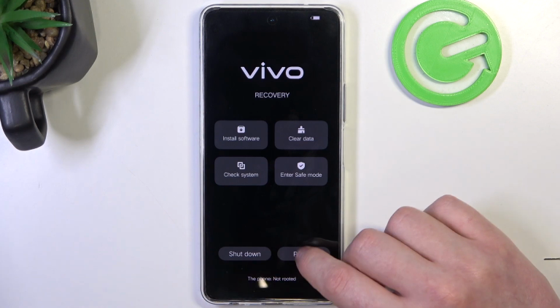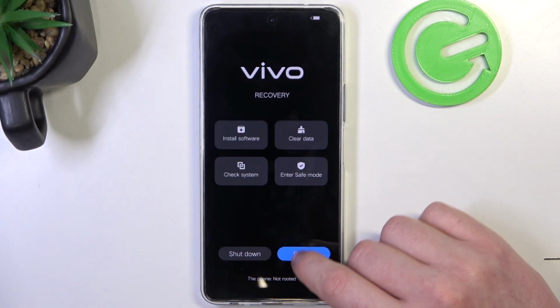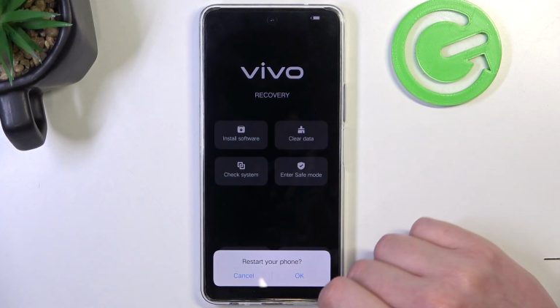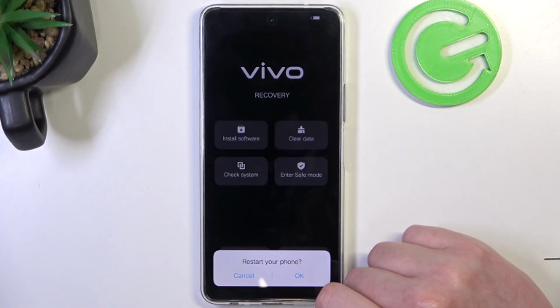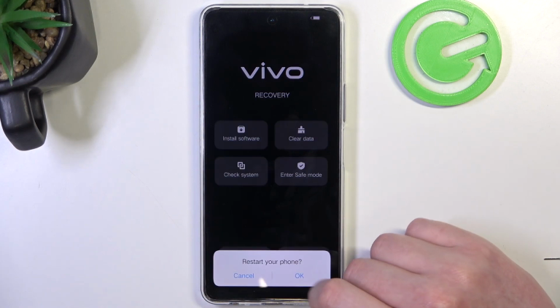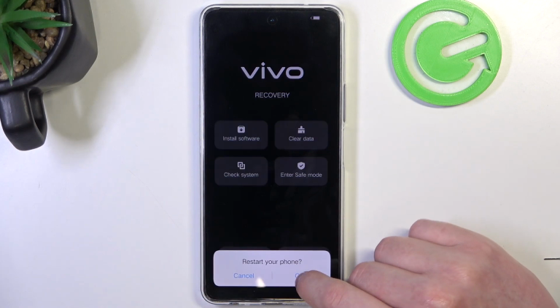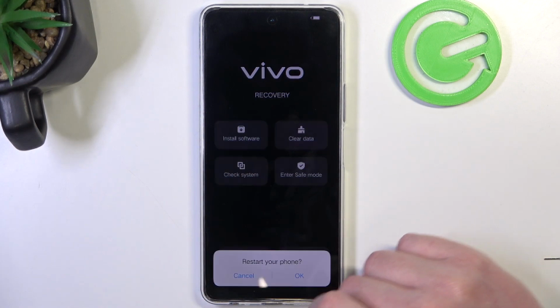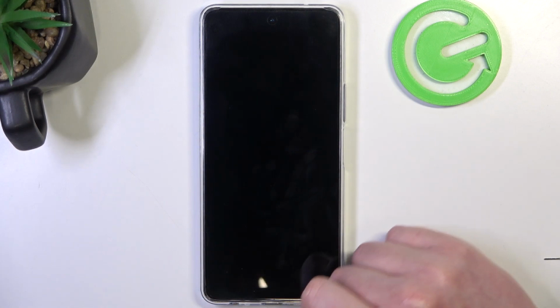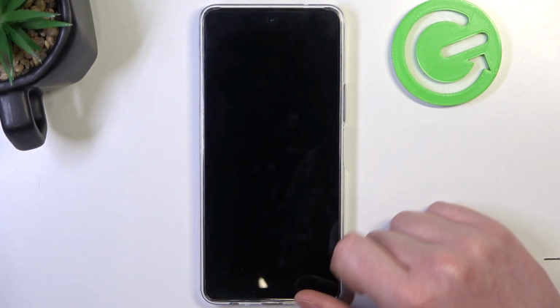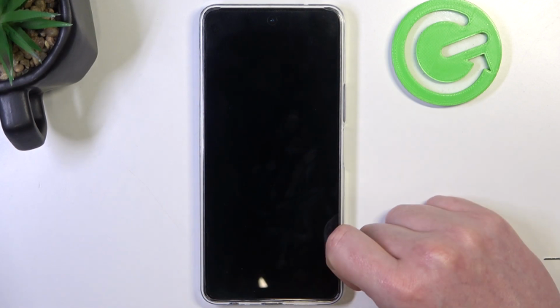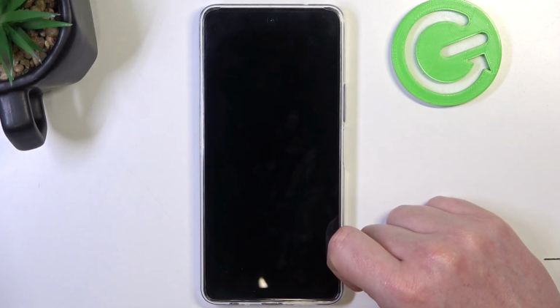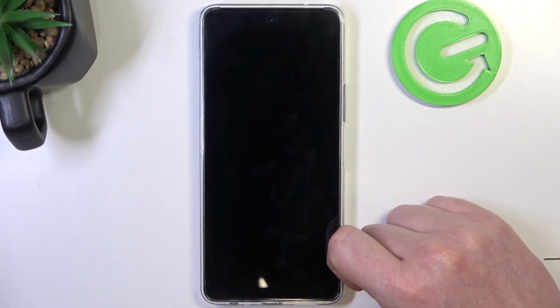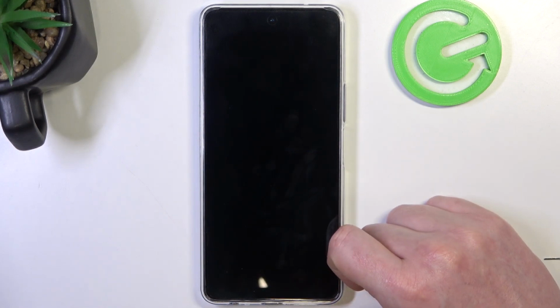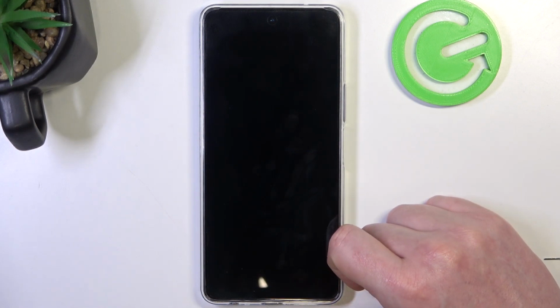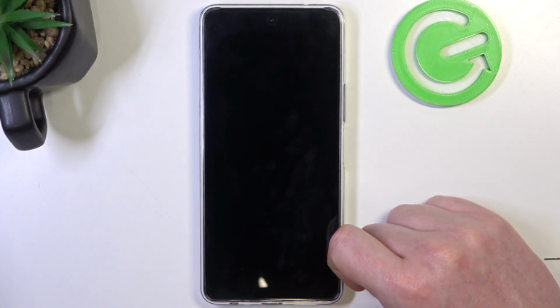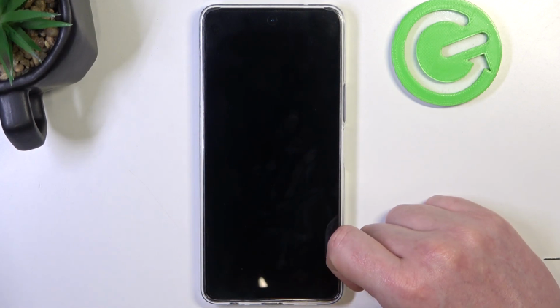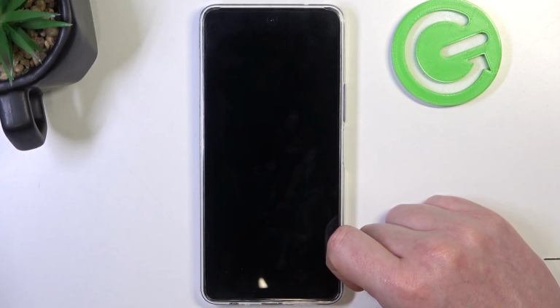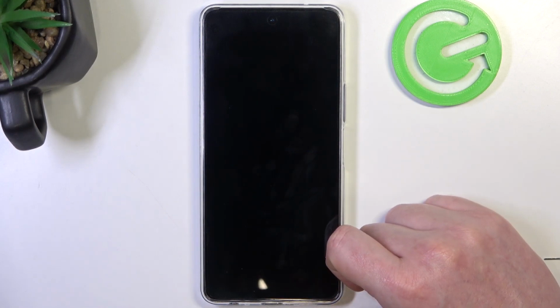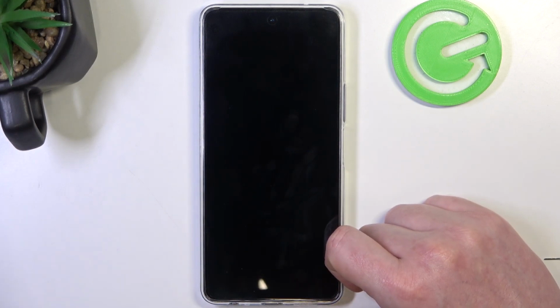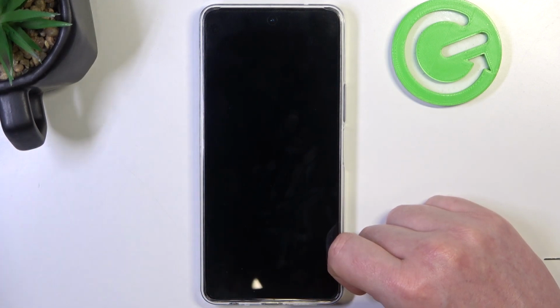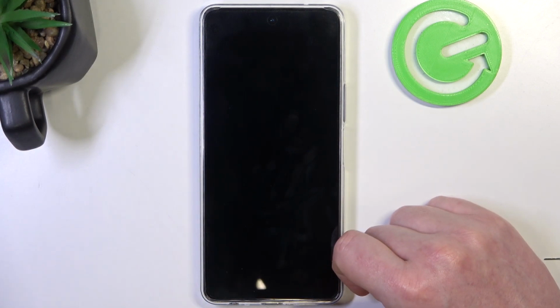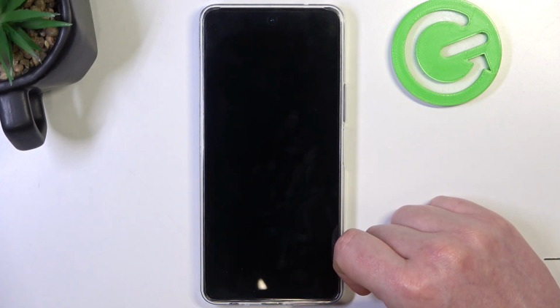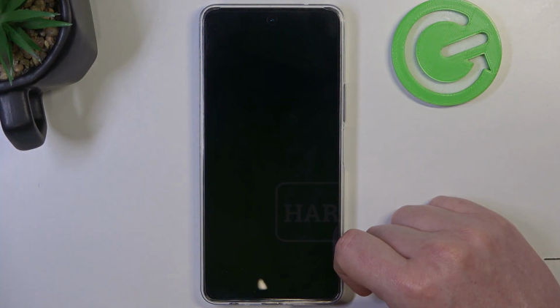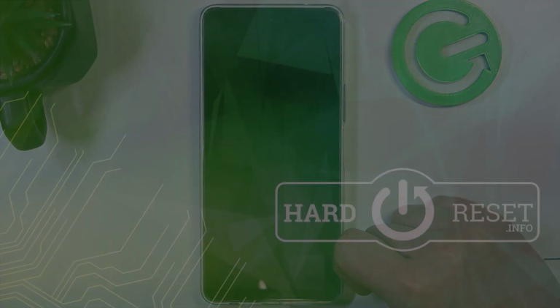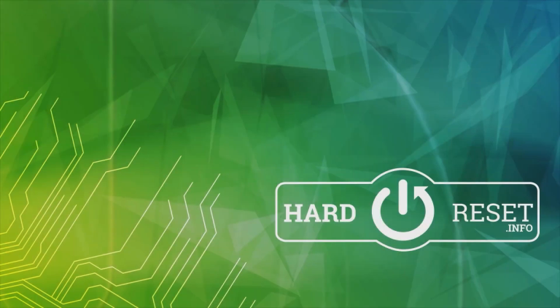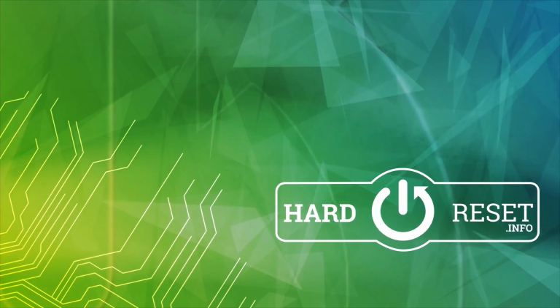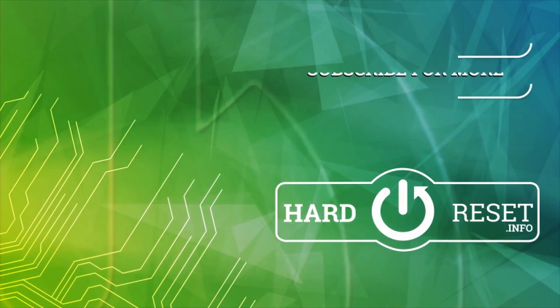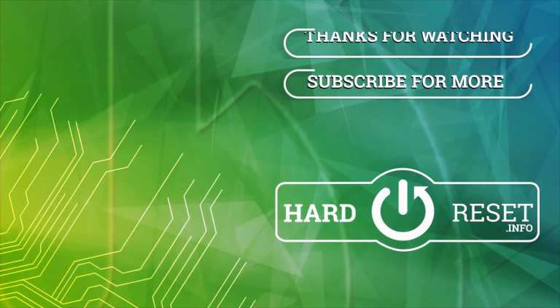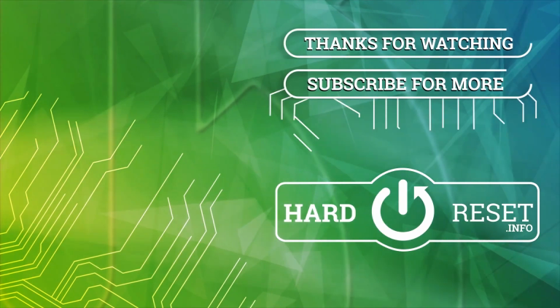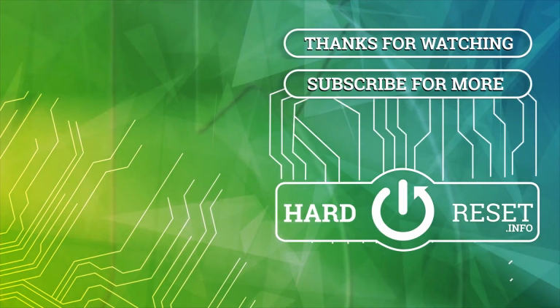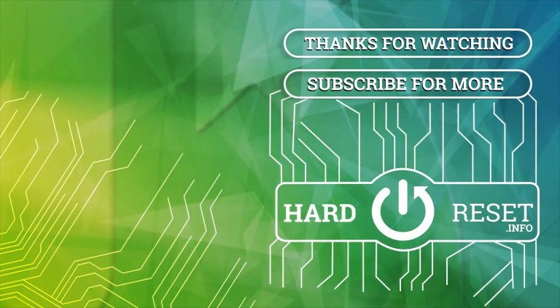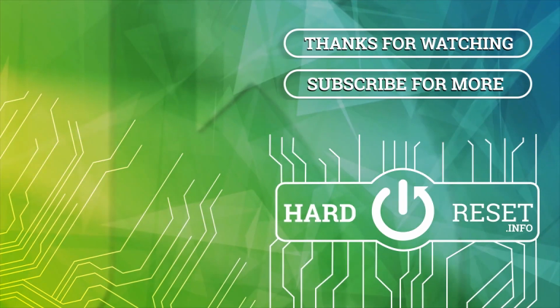Hope you like it, please consider subscribing to our channel, leave a like and a comment below.